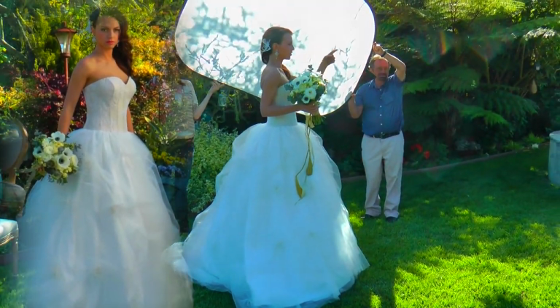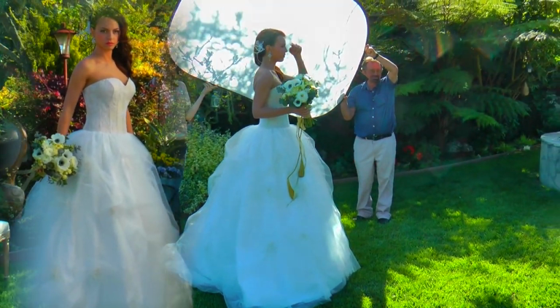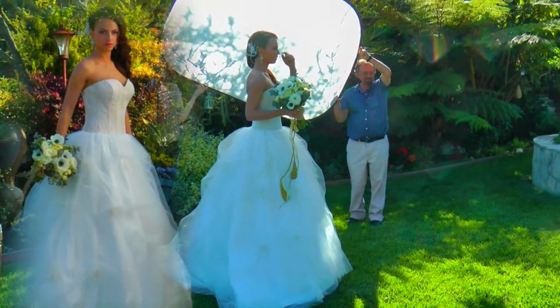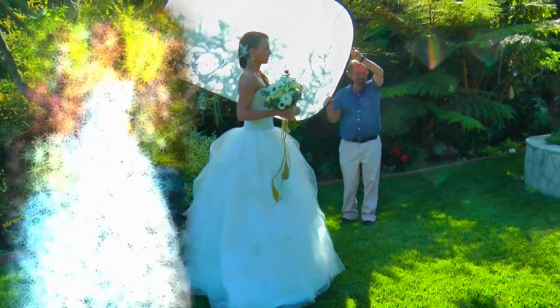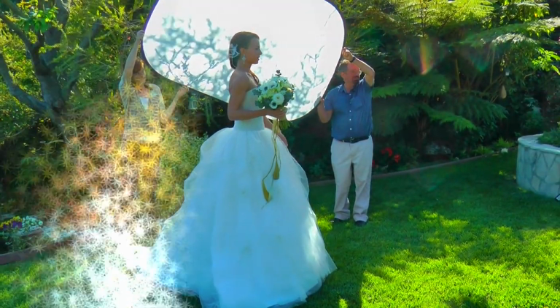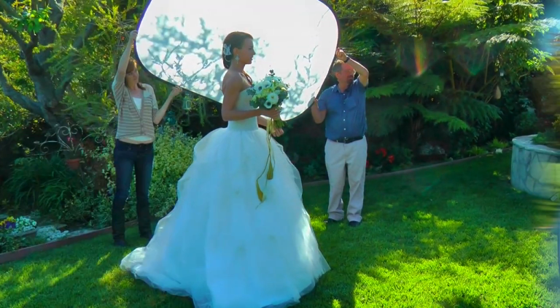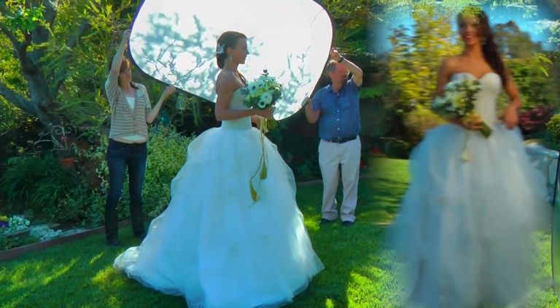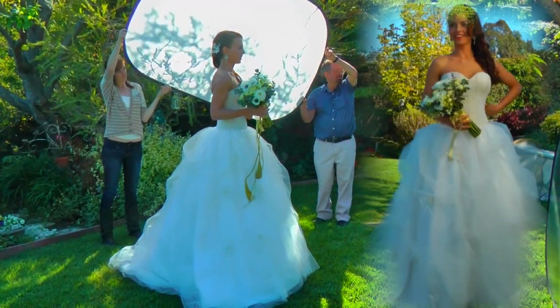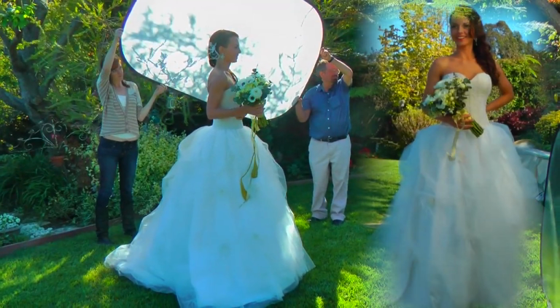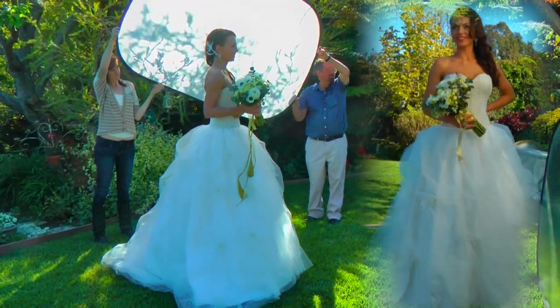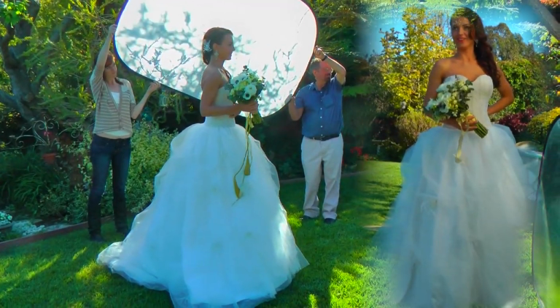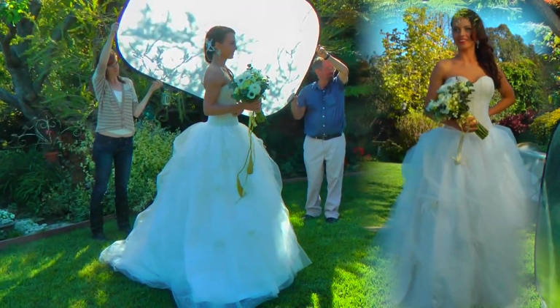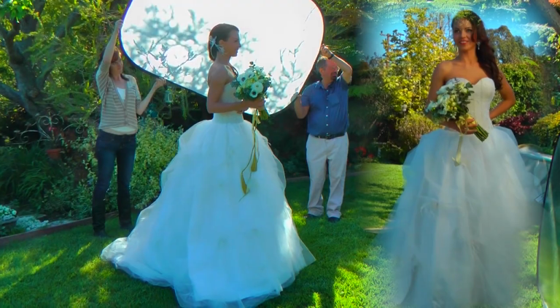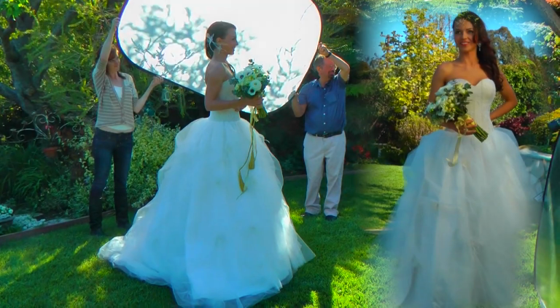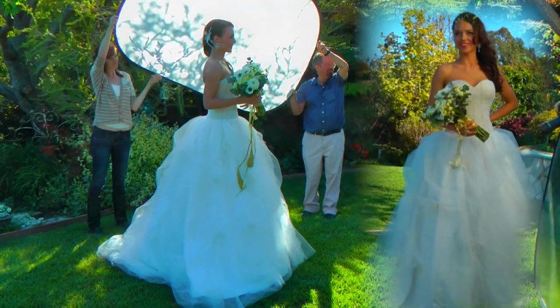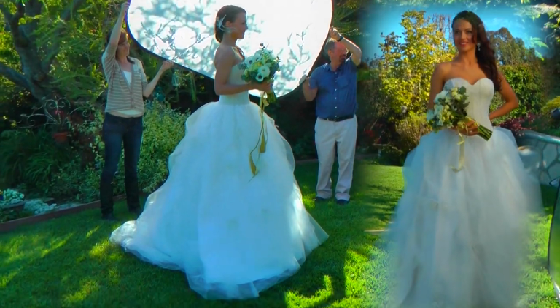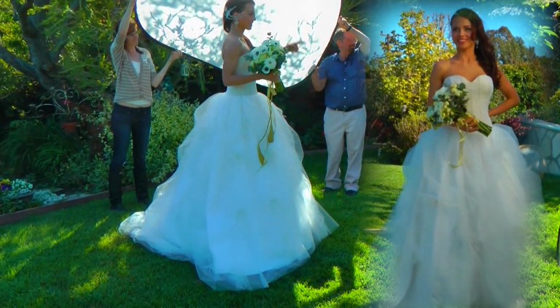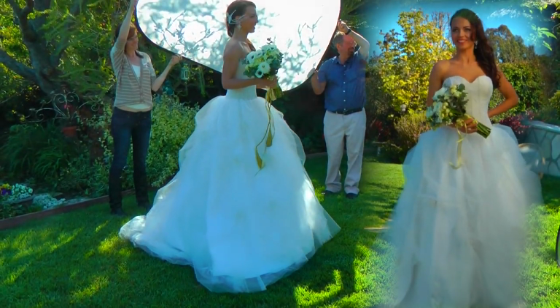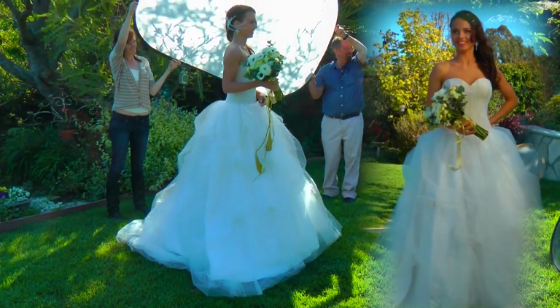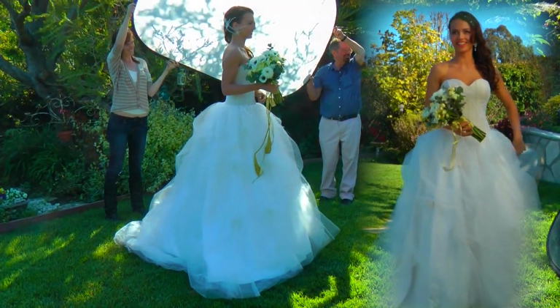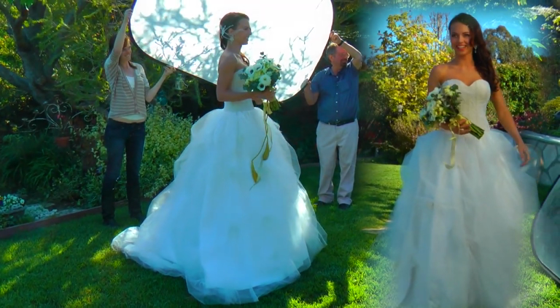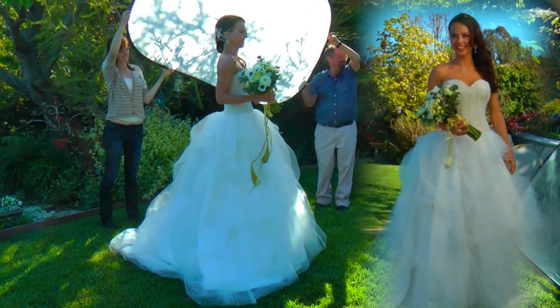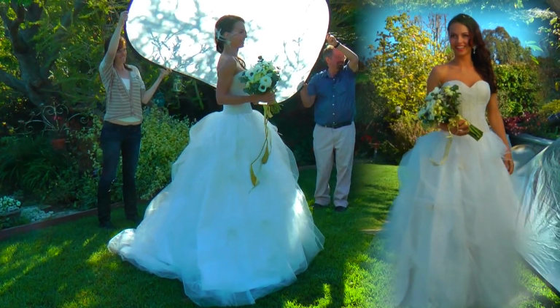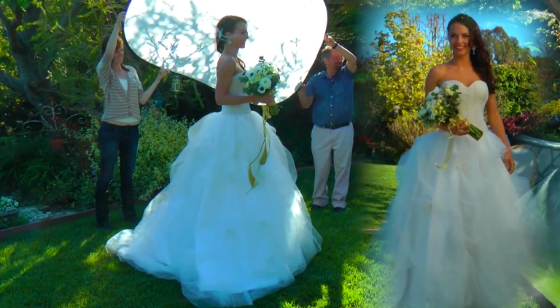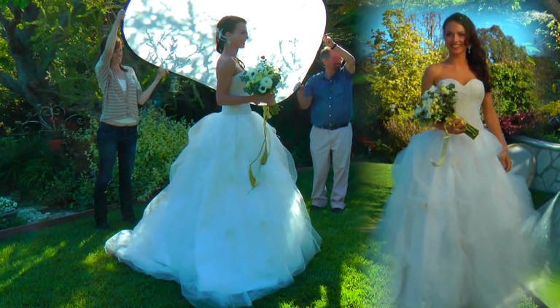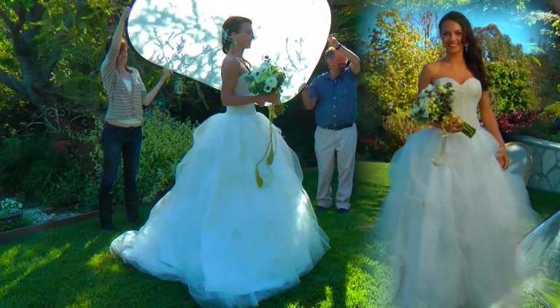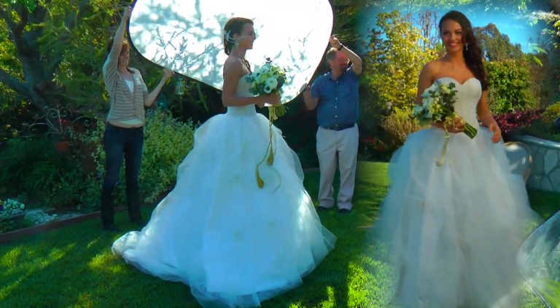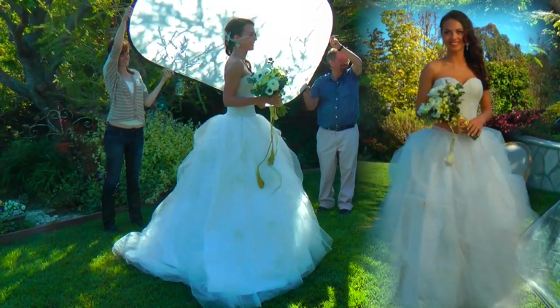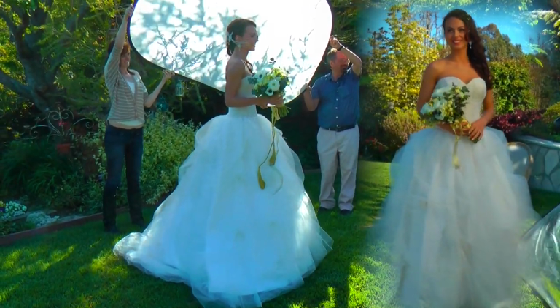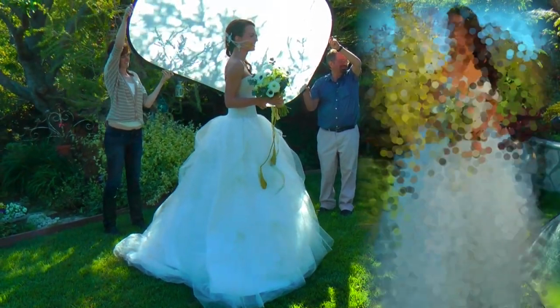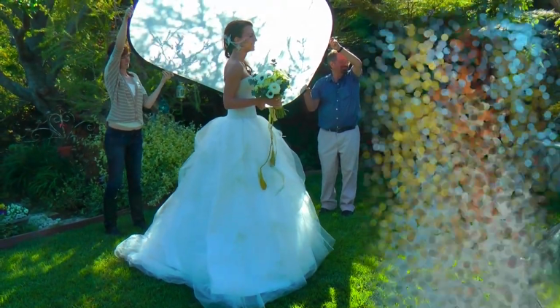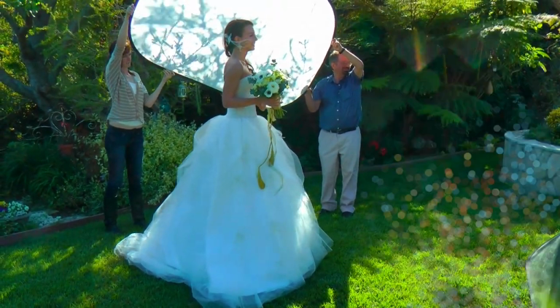It's very soft and puffy — perfect for garden weddings in the countryside, just like this setting.